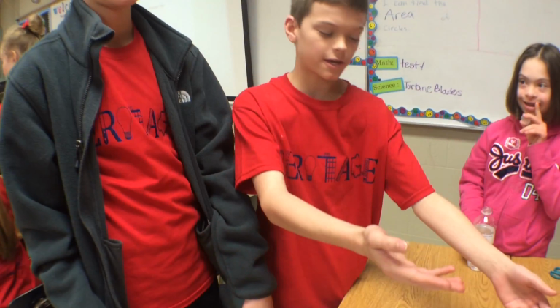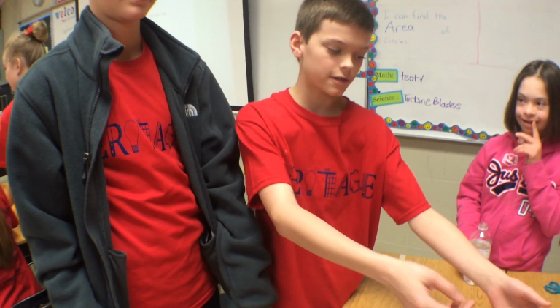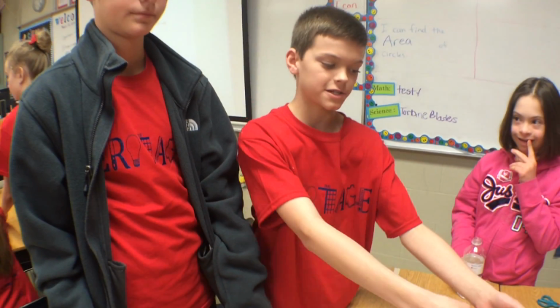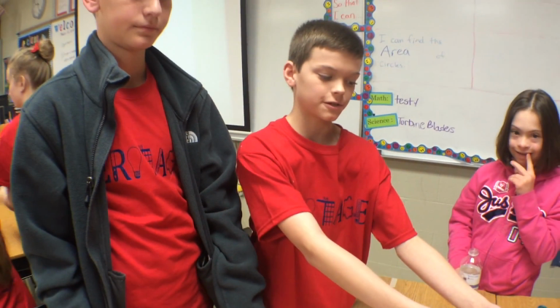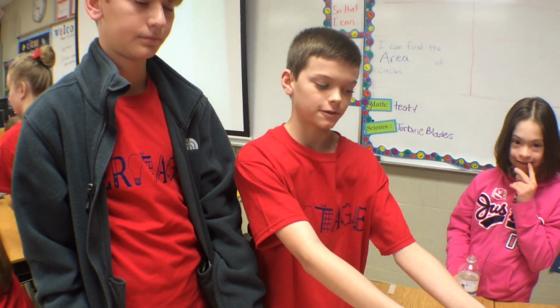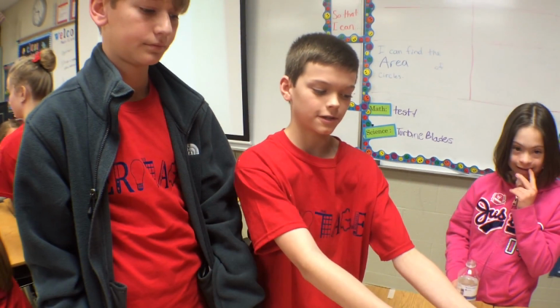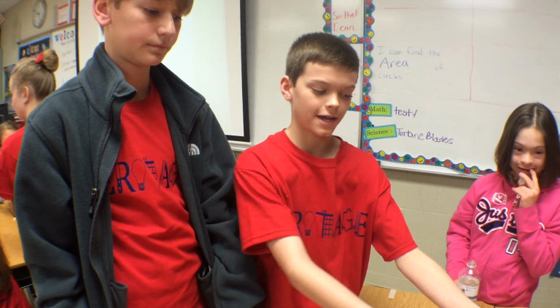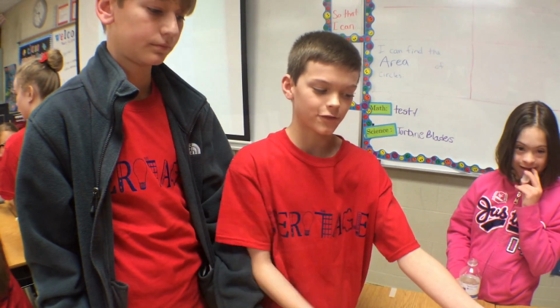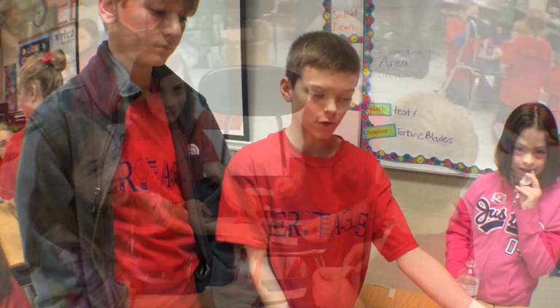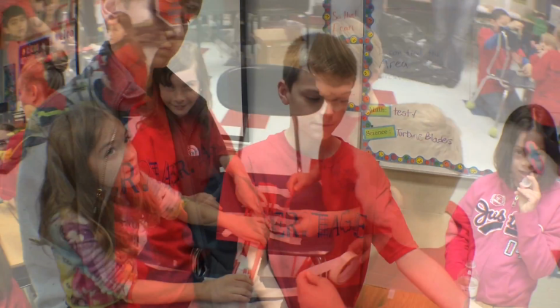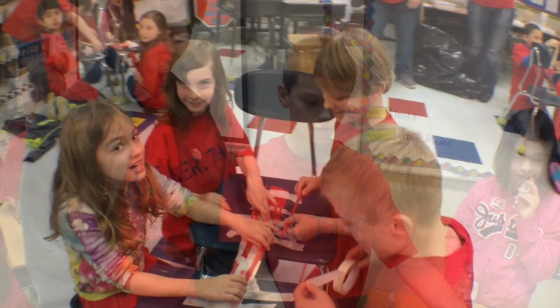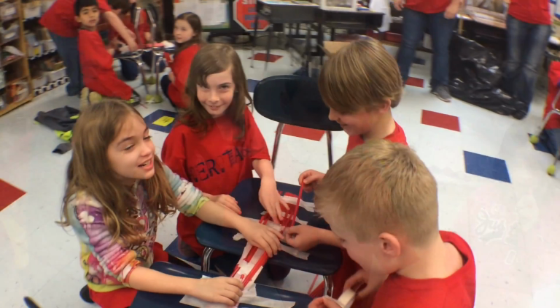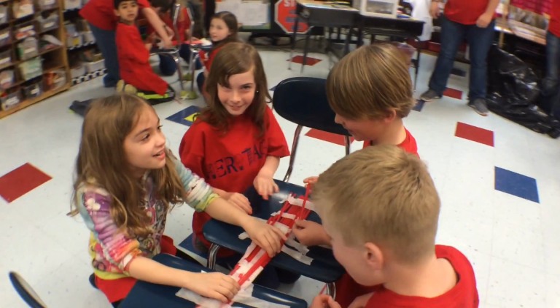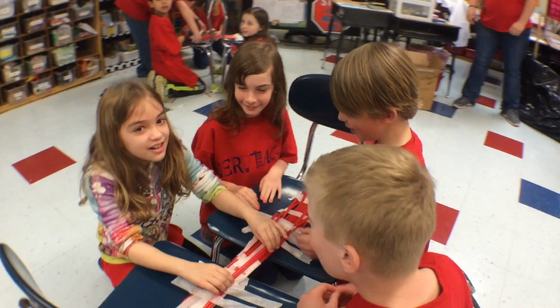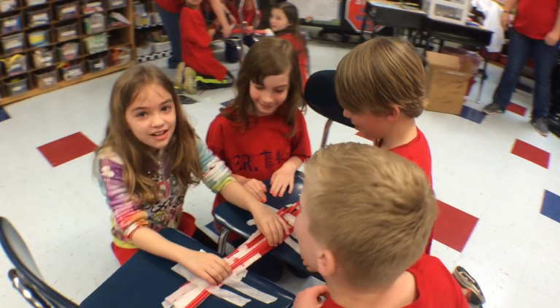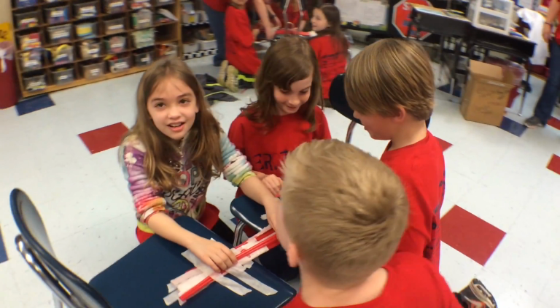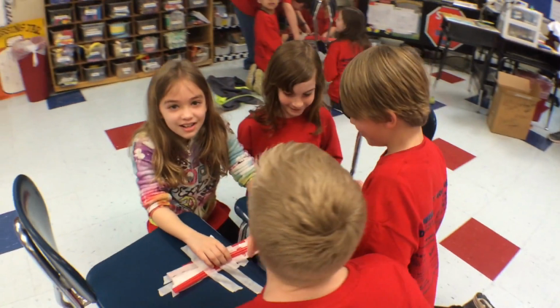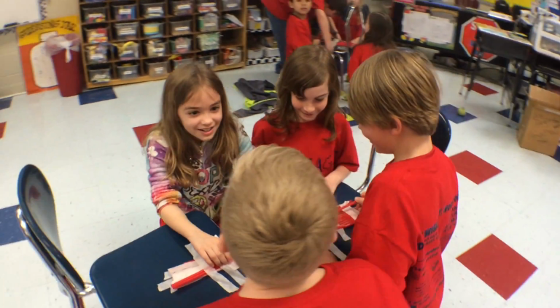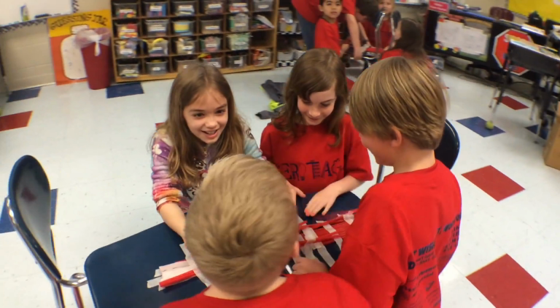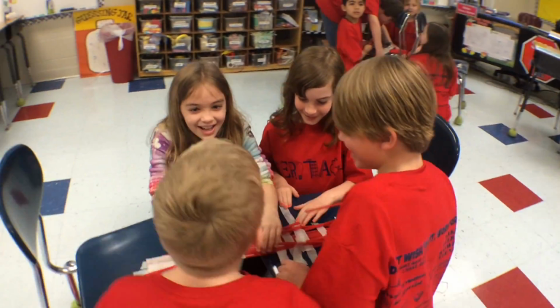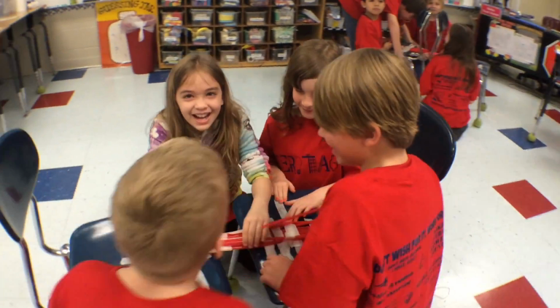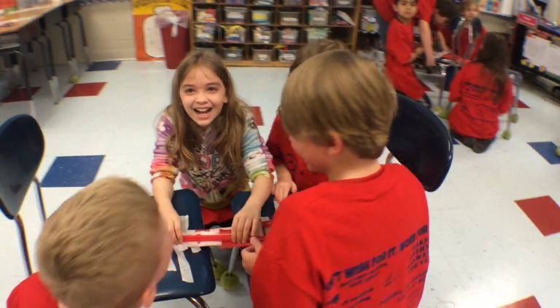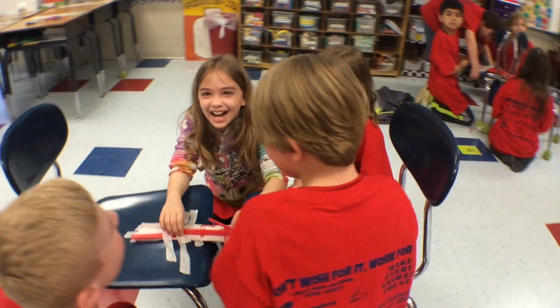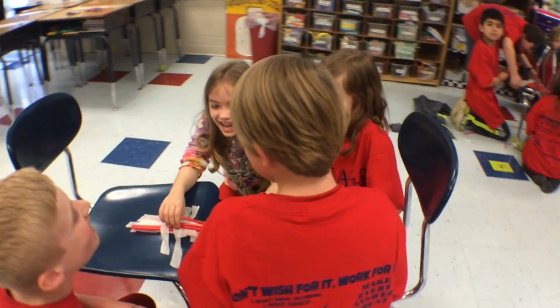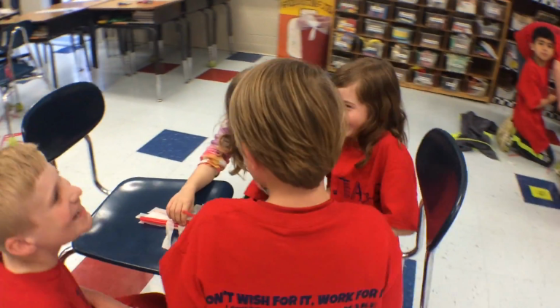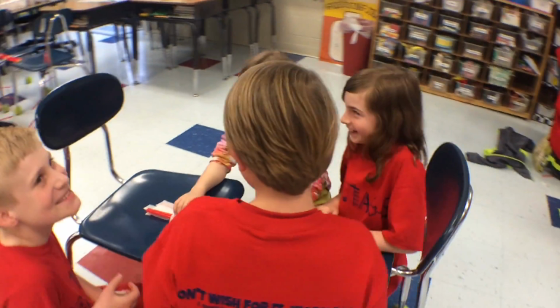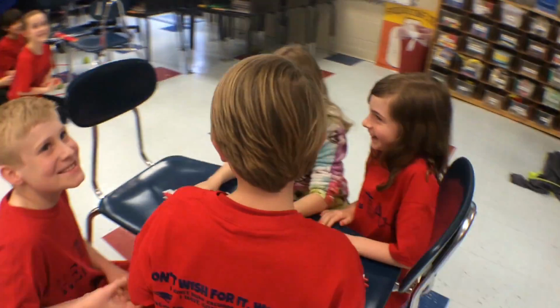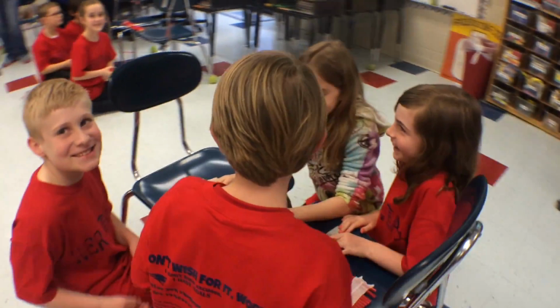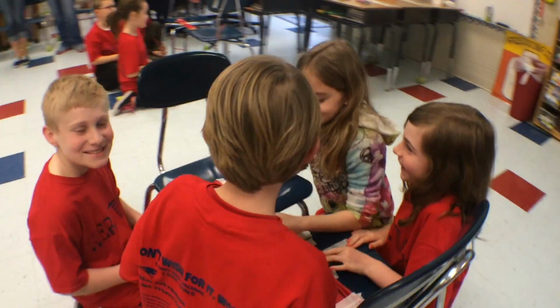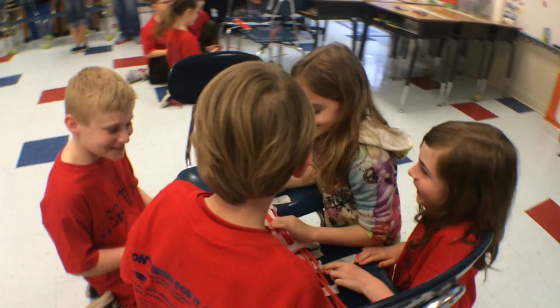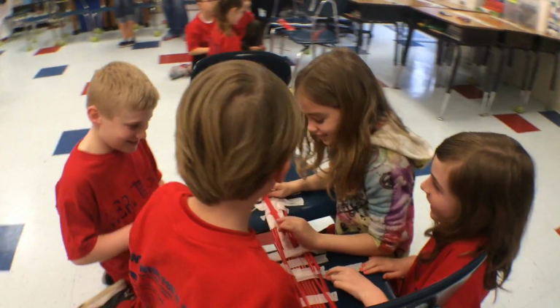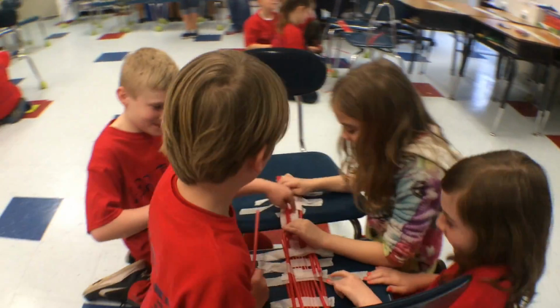Well, there you have it, Robertson County. This has been Jim Ball reporting at White House Heritage Elementary School for Smokey Barn News.